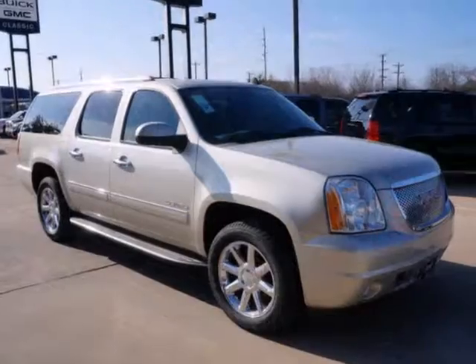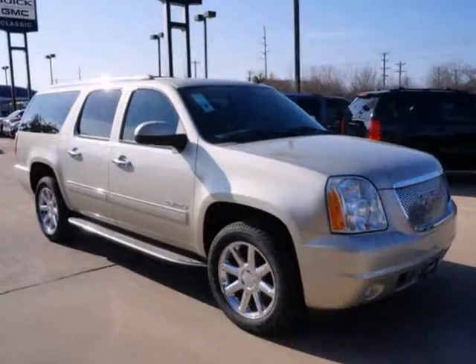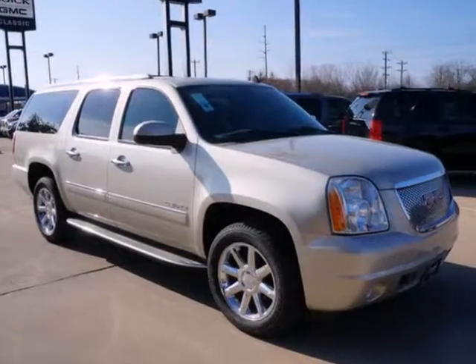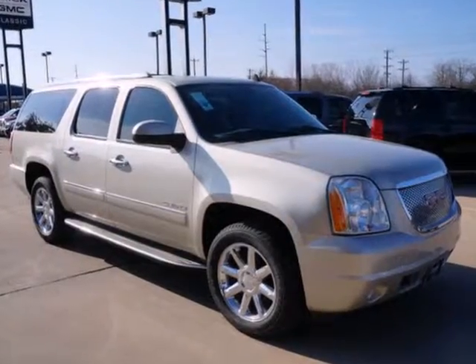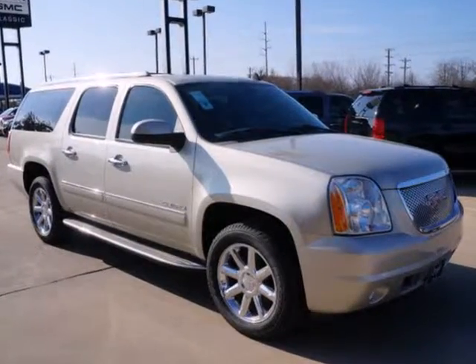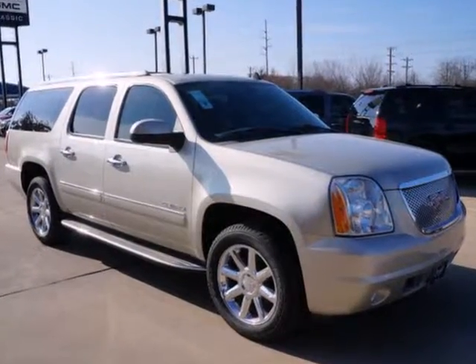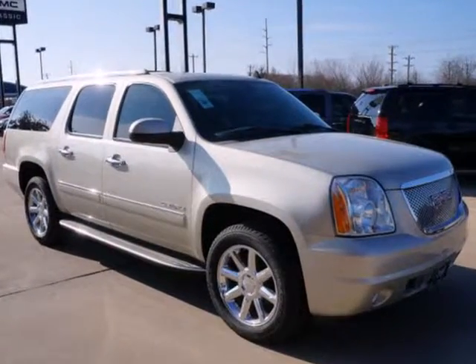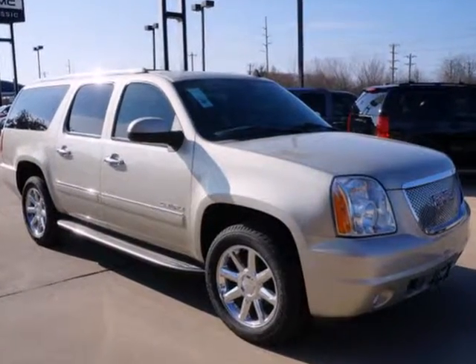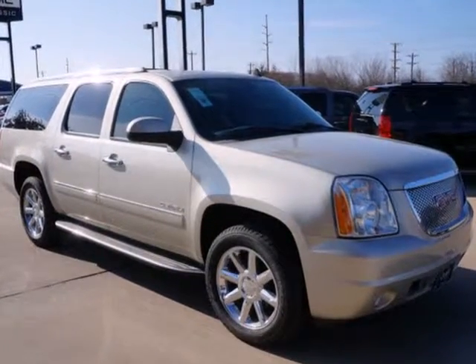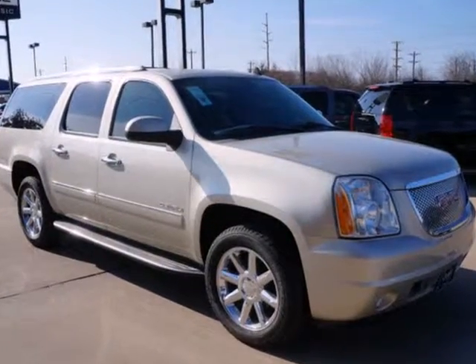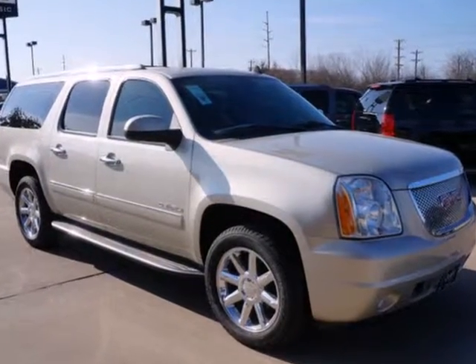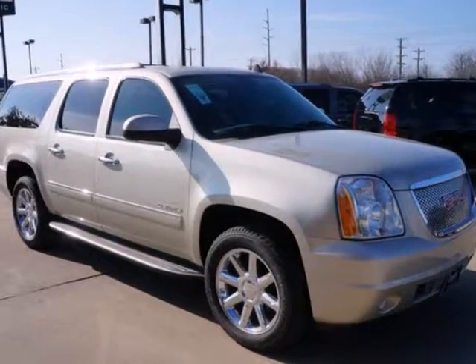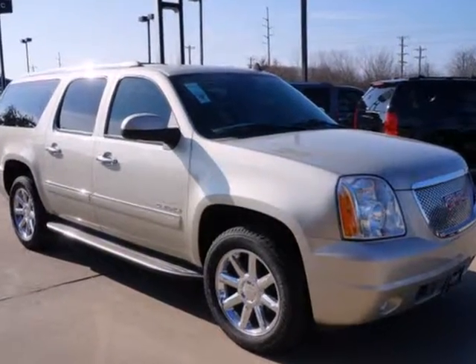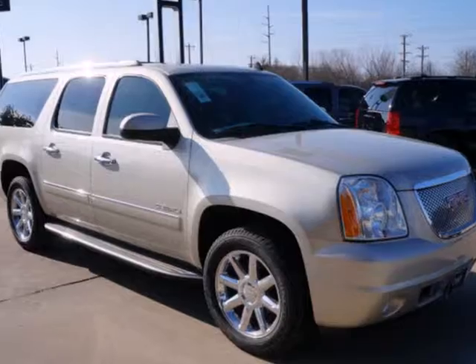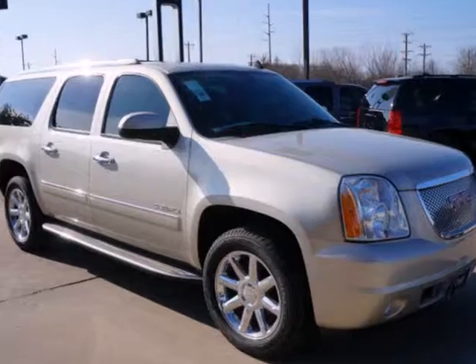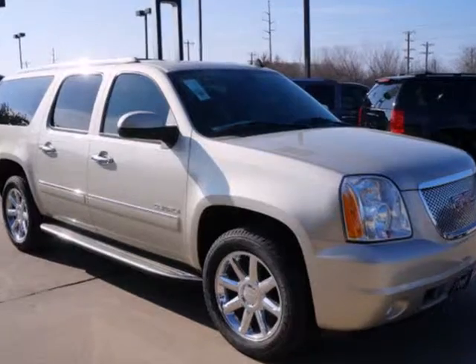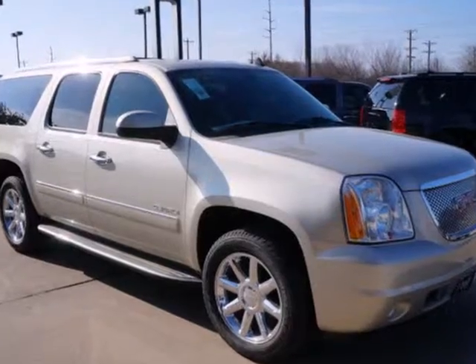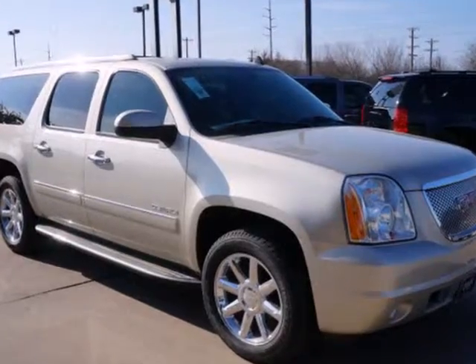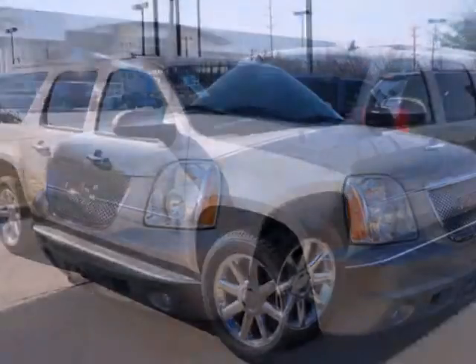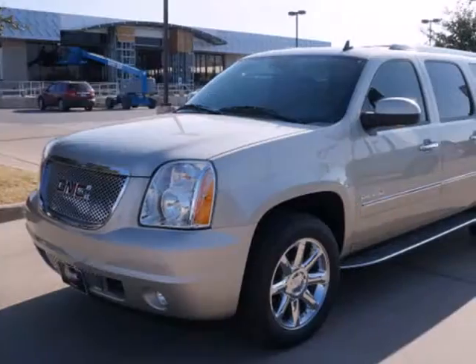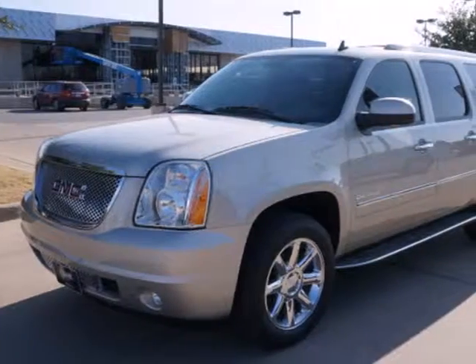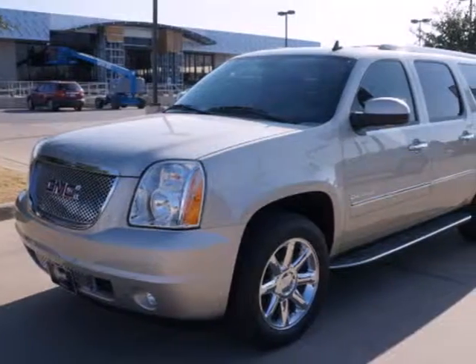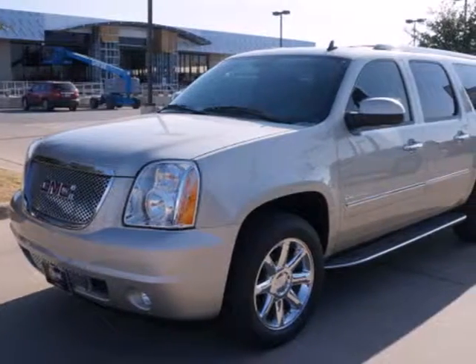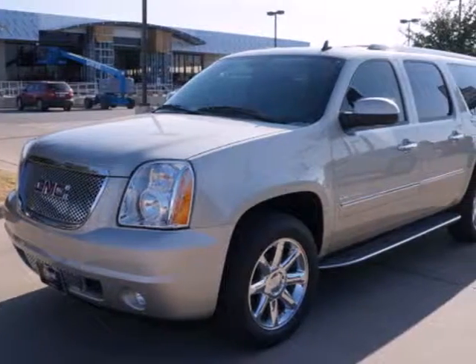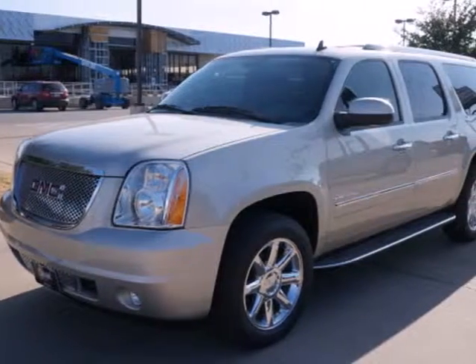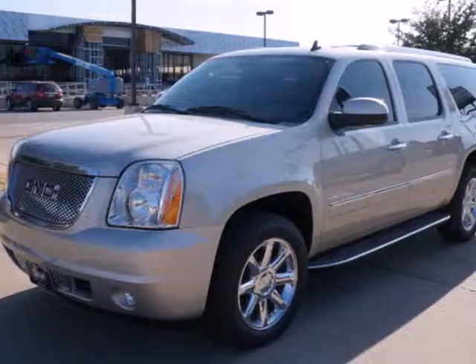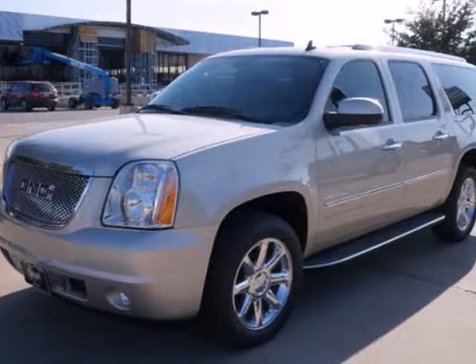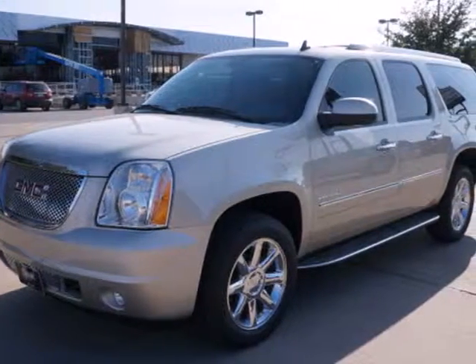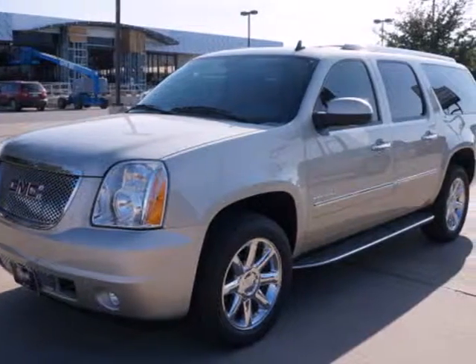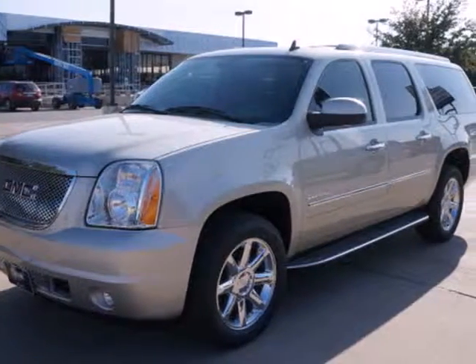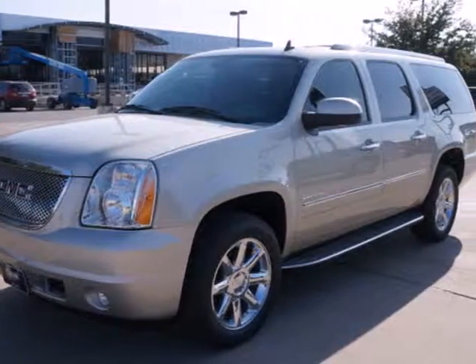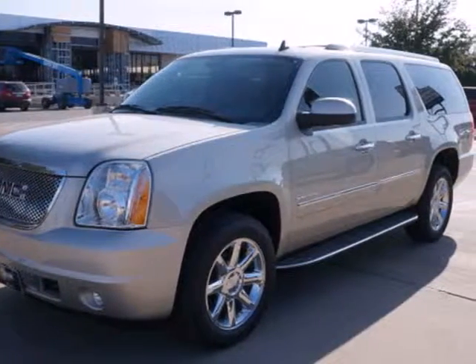Get from A to B, then B to C. You'll run out of letters long before you see everything that this Yukon Denali can do. See it for yourself today.